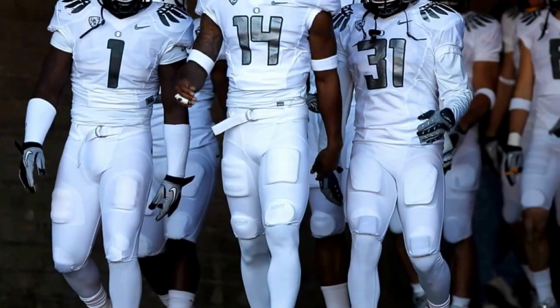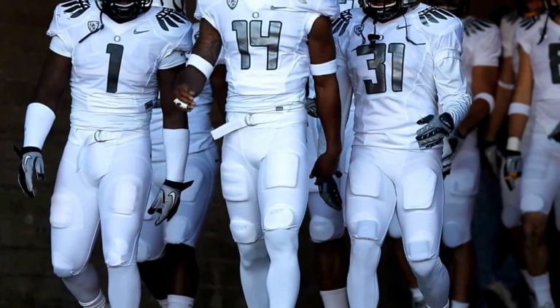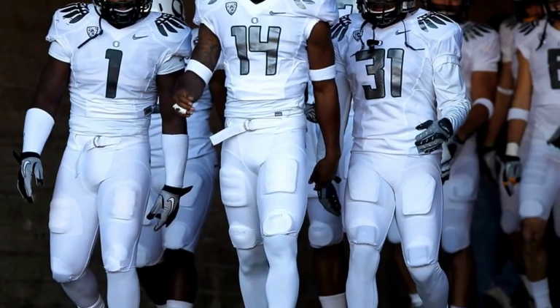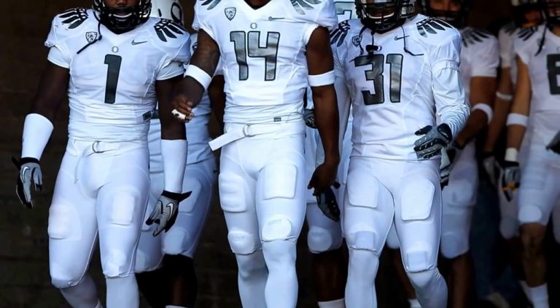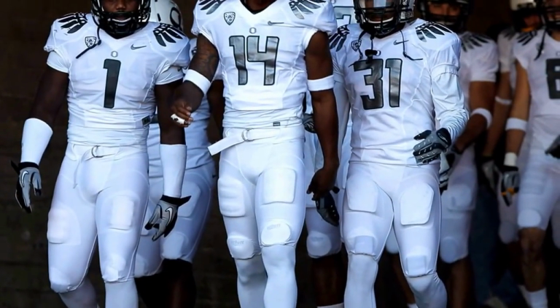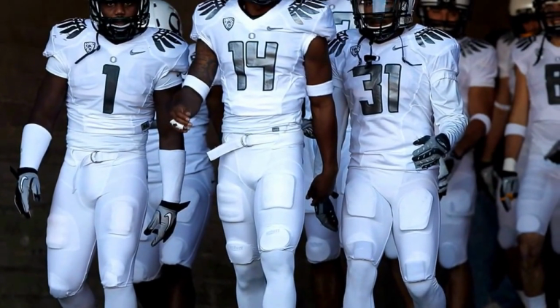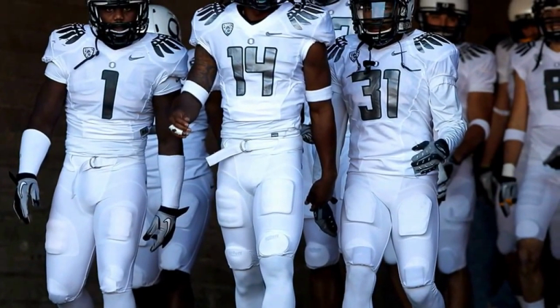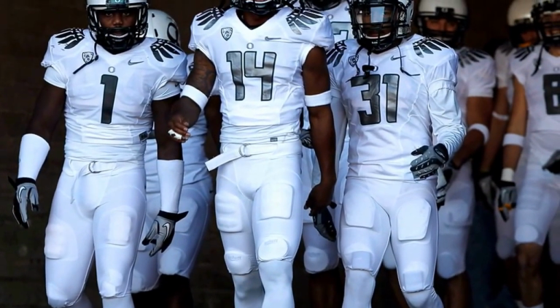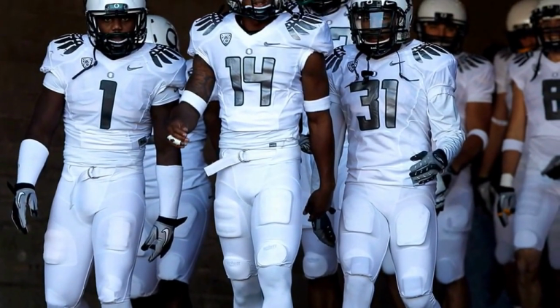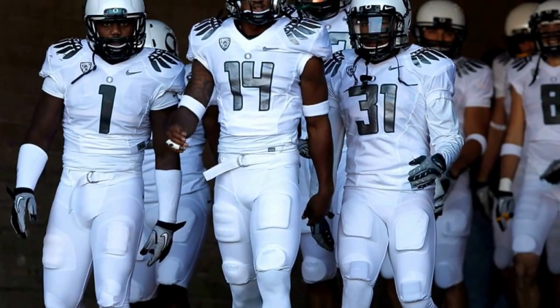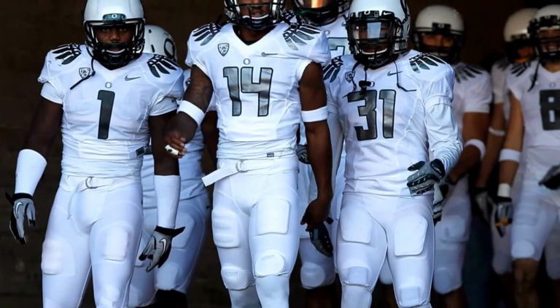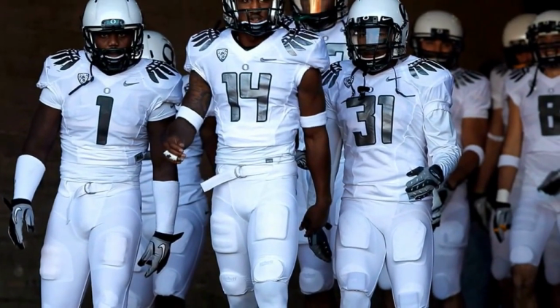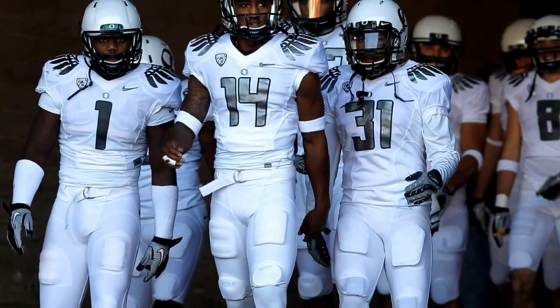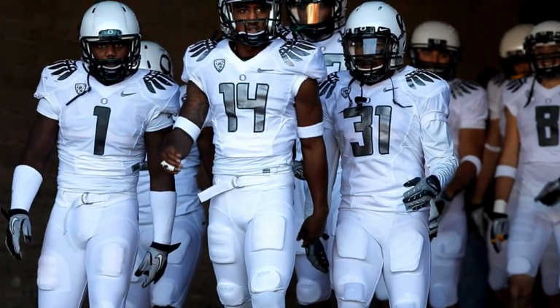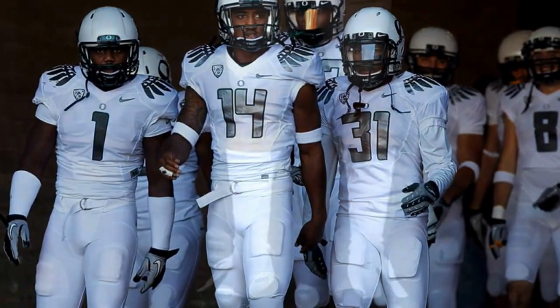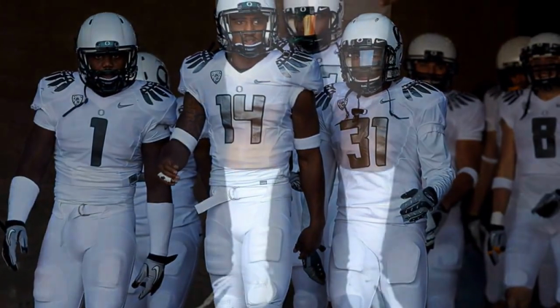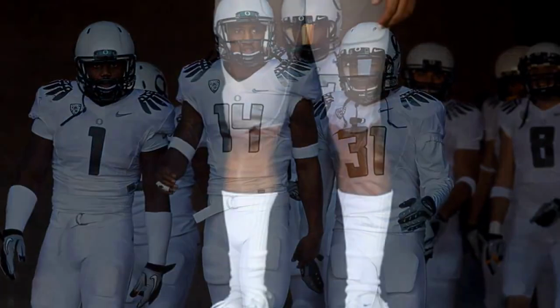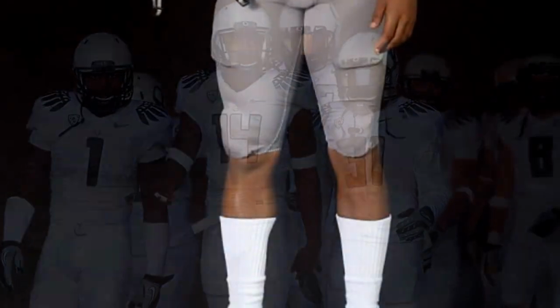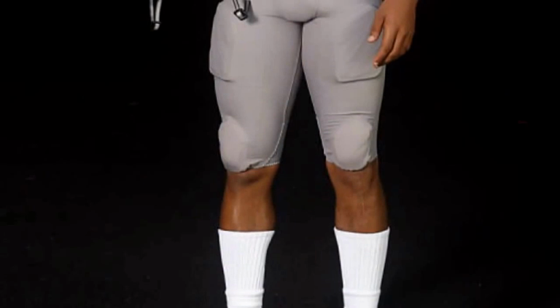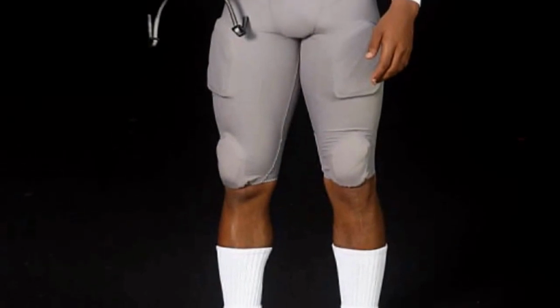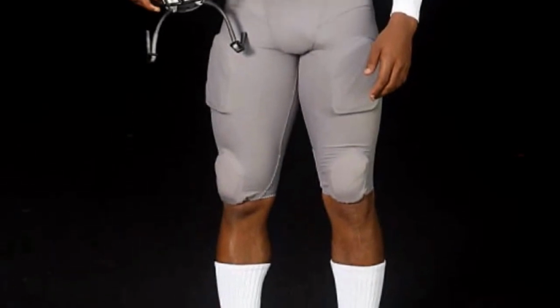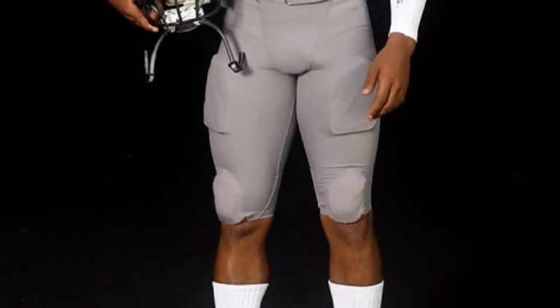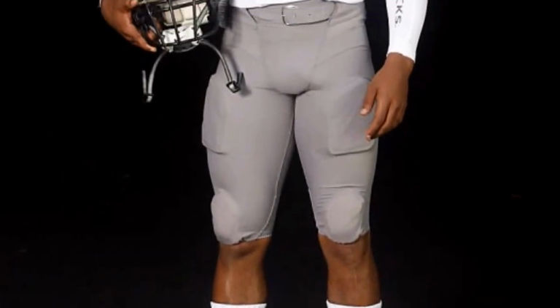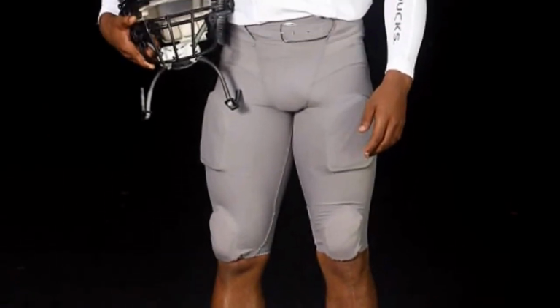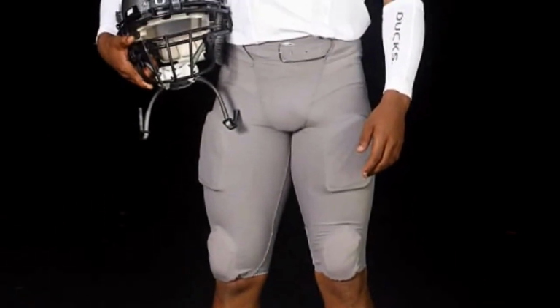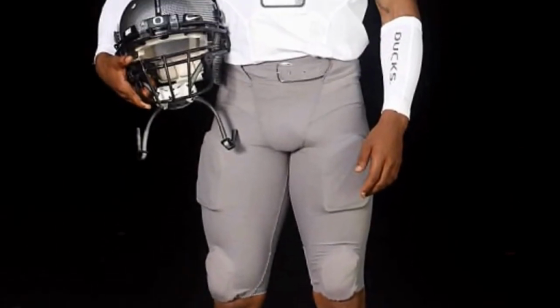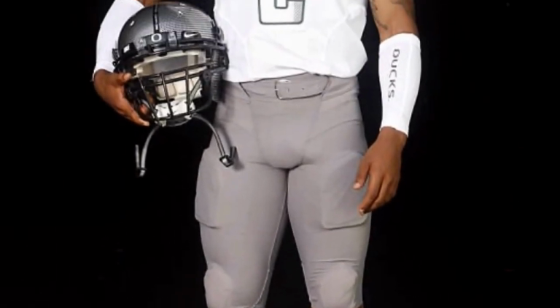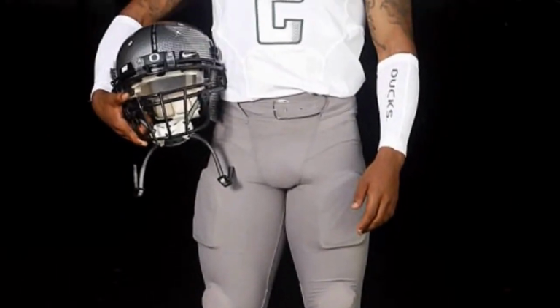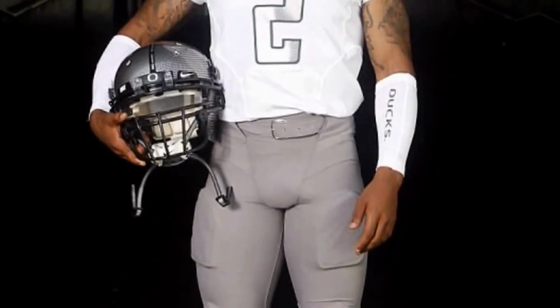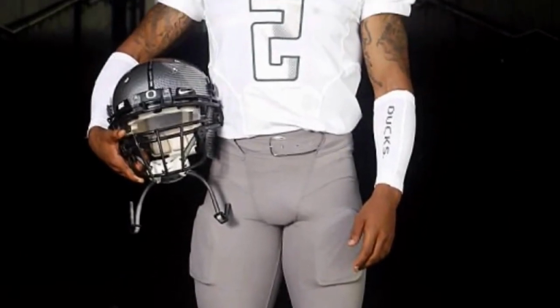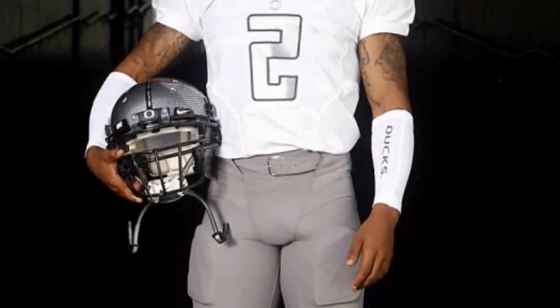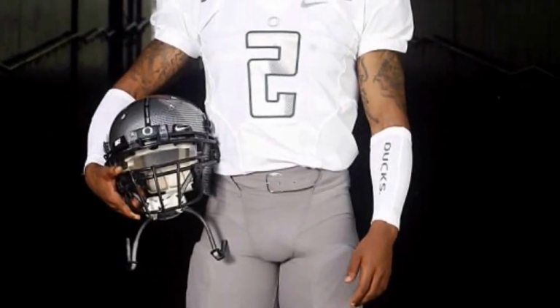These are the stormtroopers, all white. These are the stormtroopers with gray pants and carbon helmet.